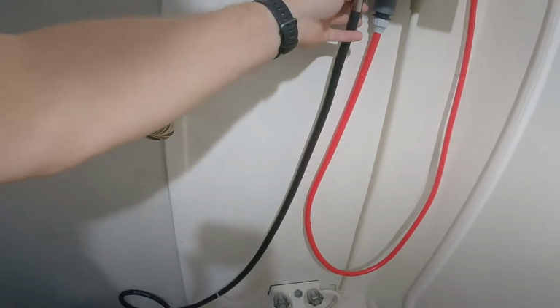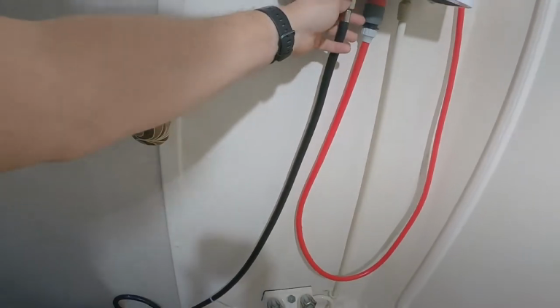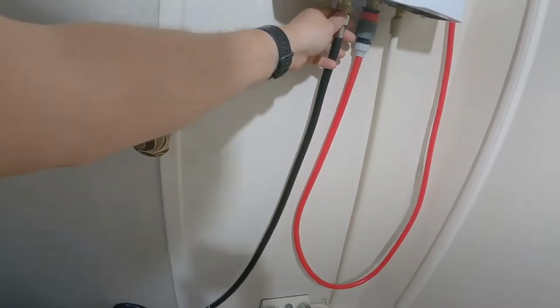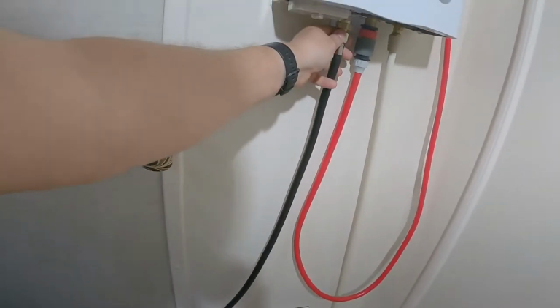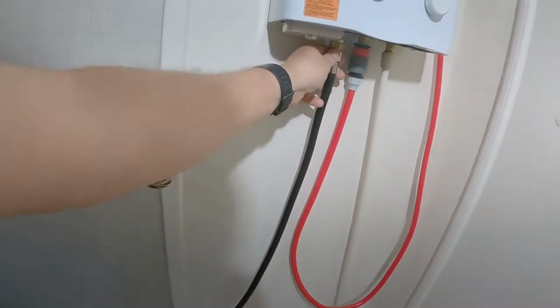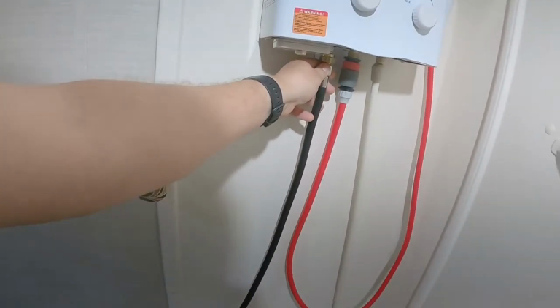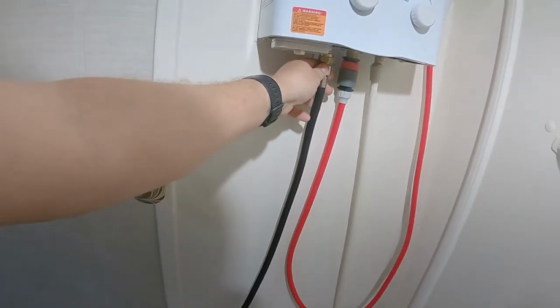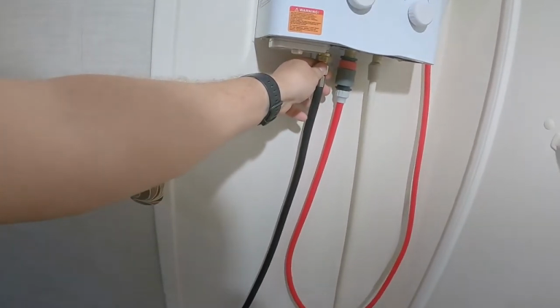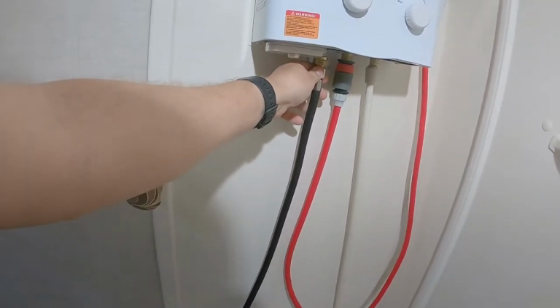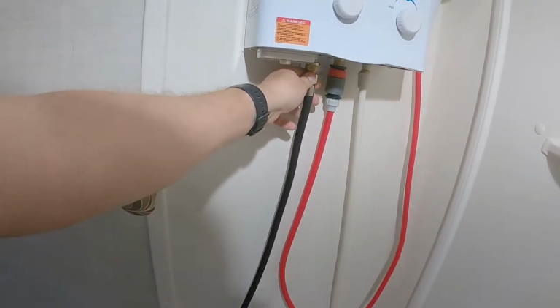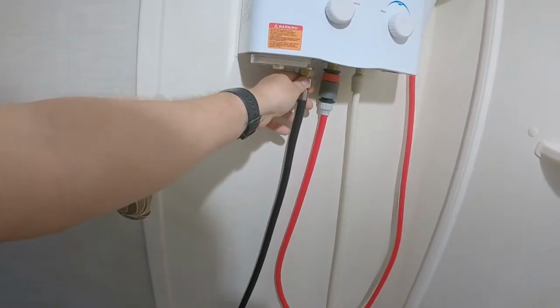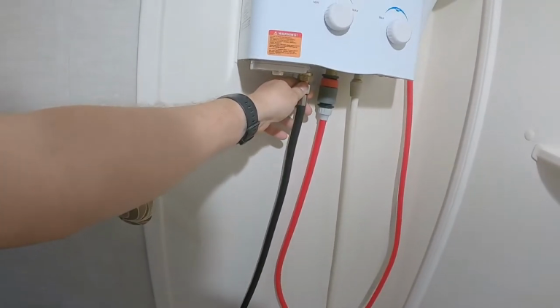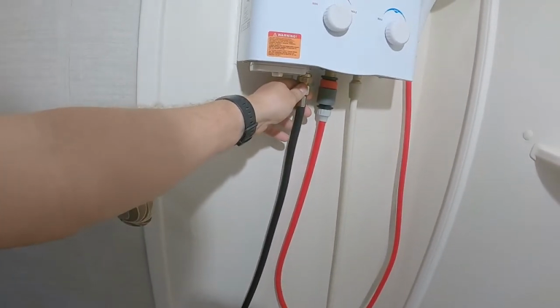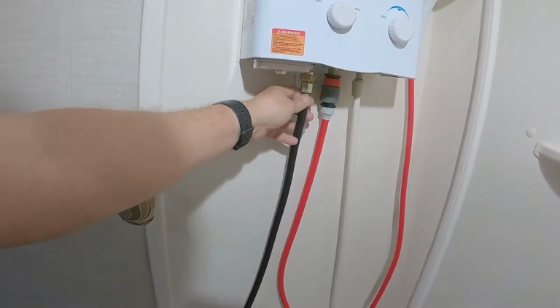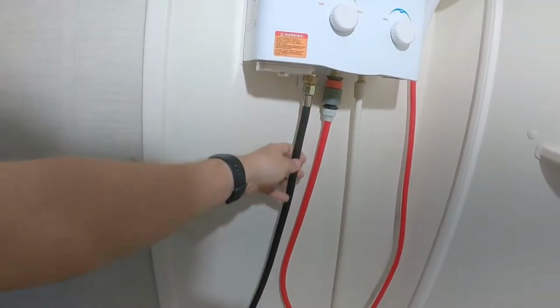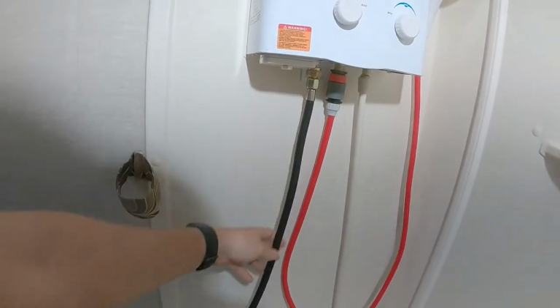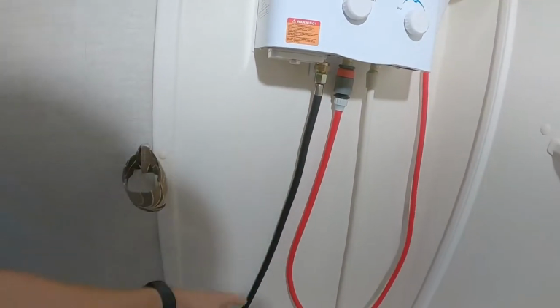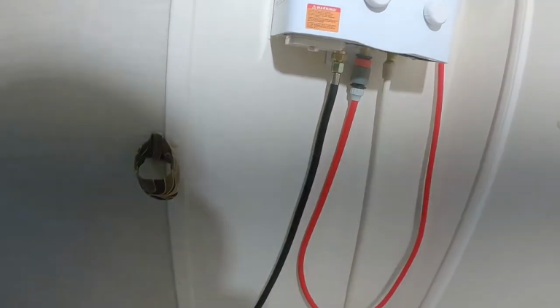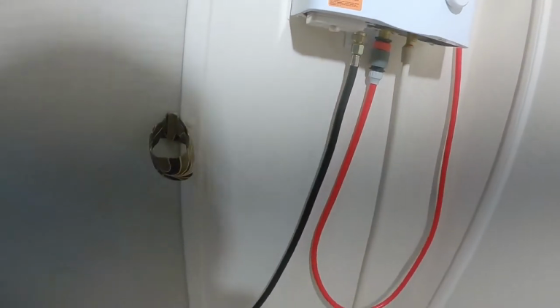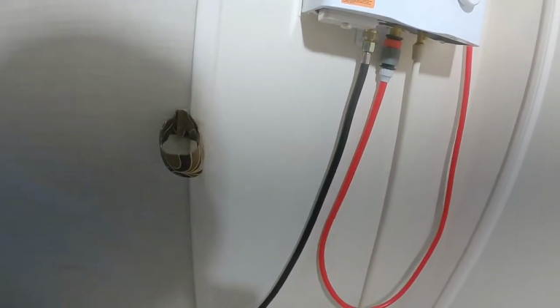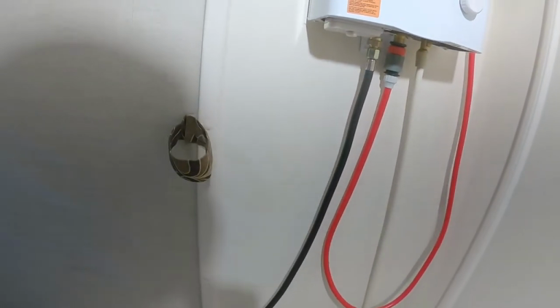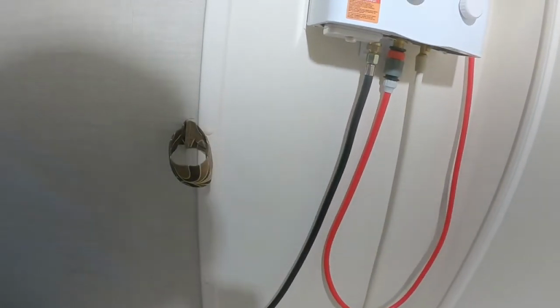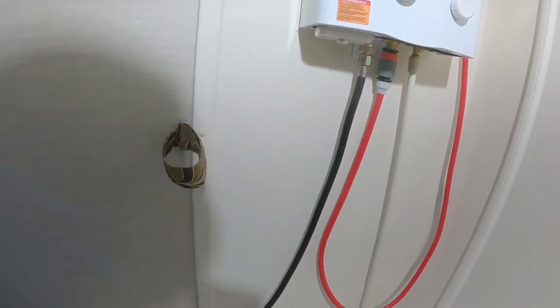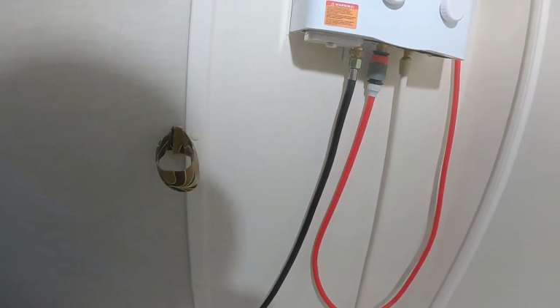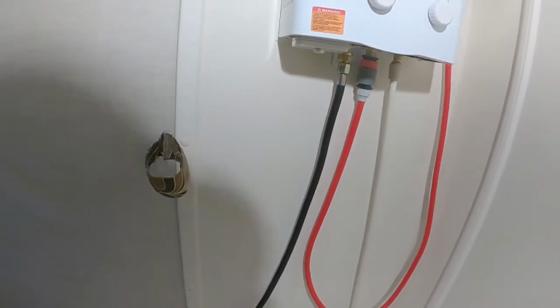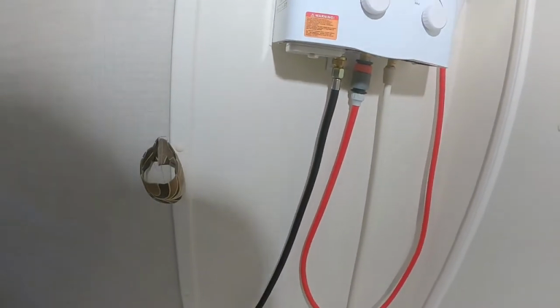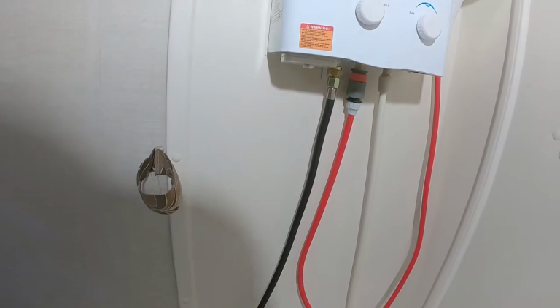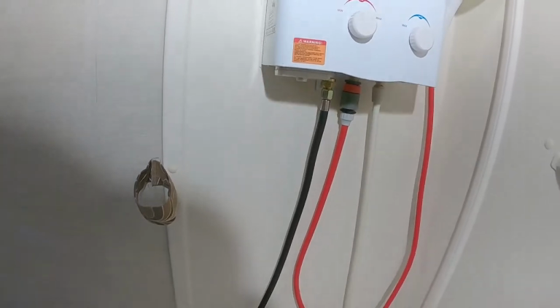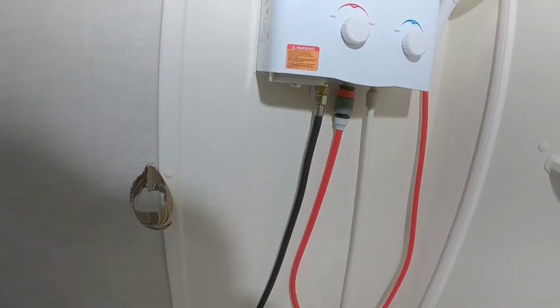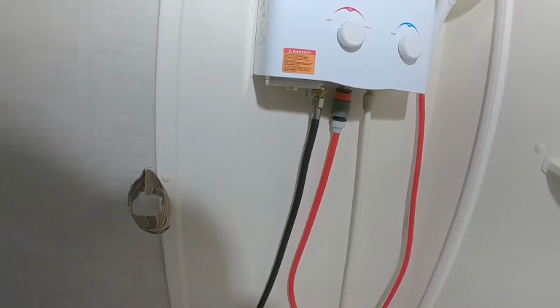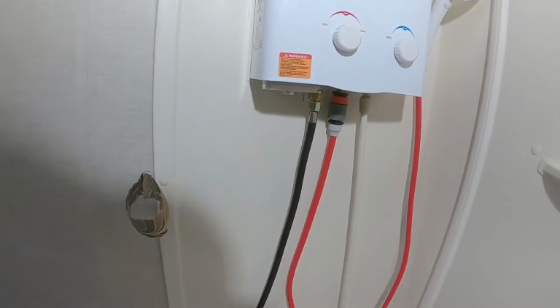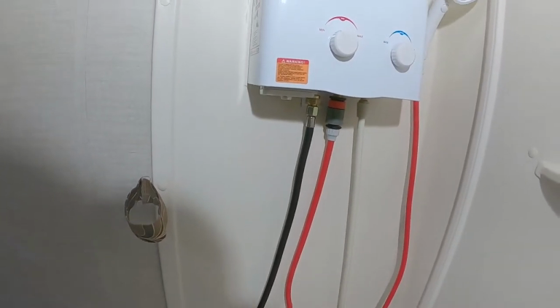This goes to a 20-pound bottle. I'm going to show you the modifications I did to it.